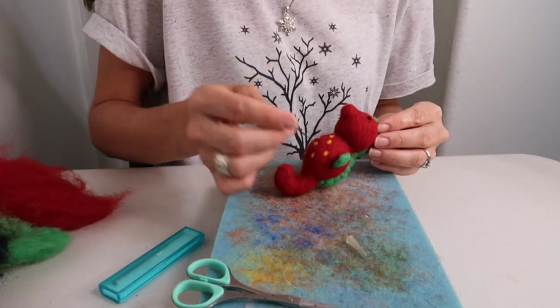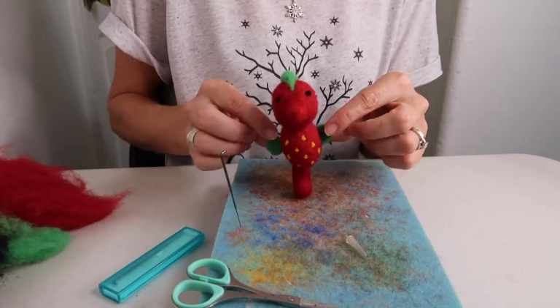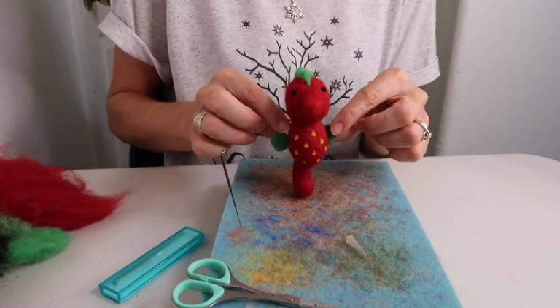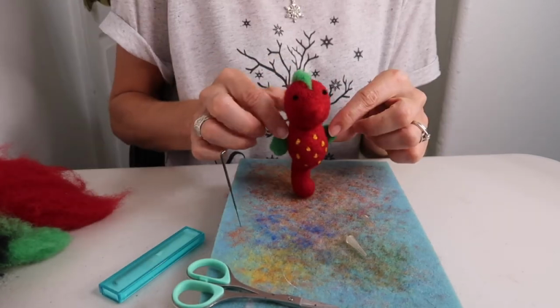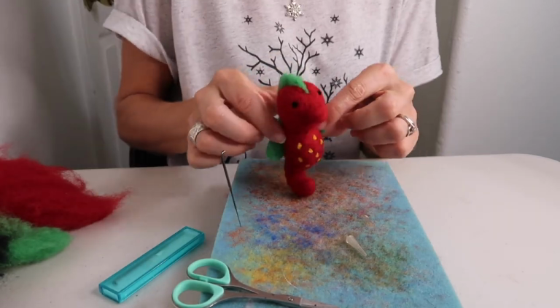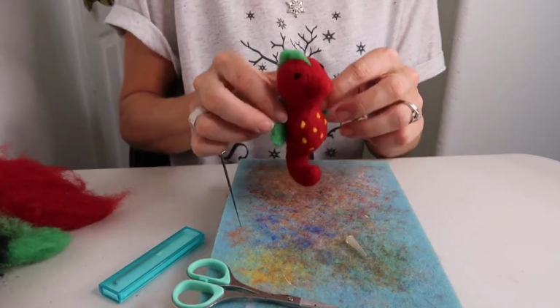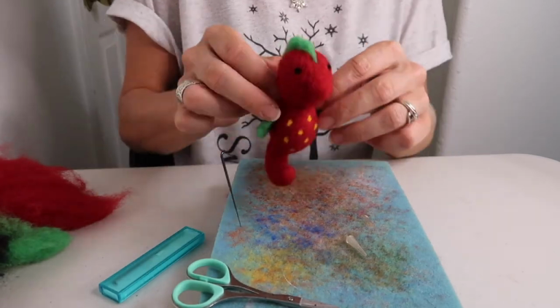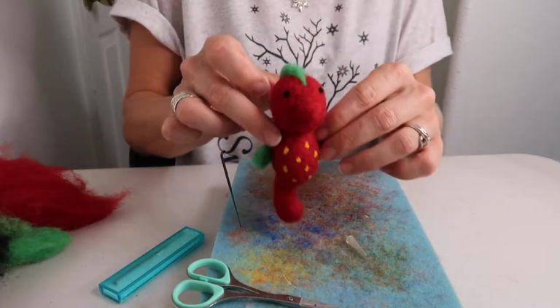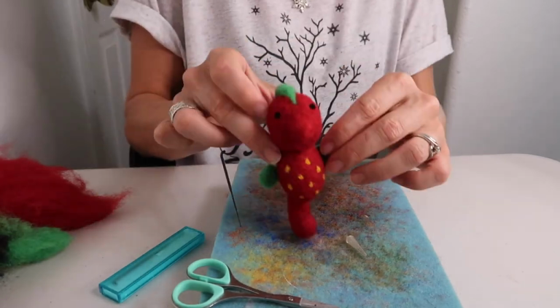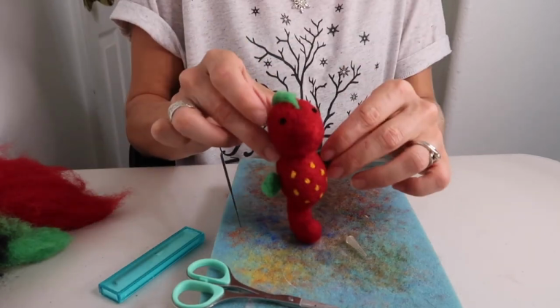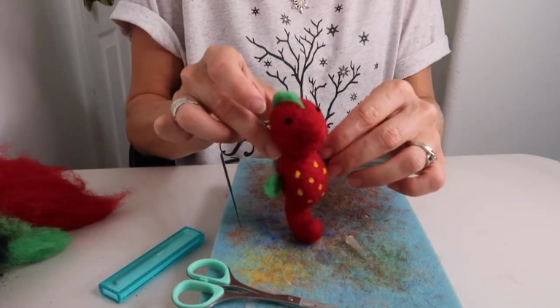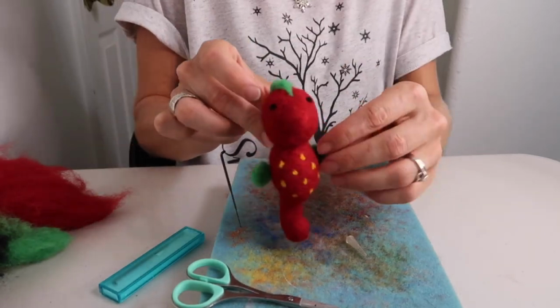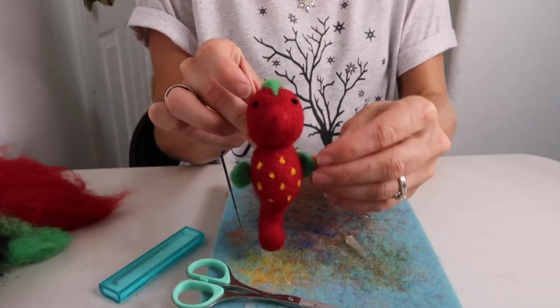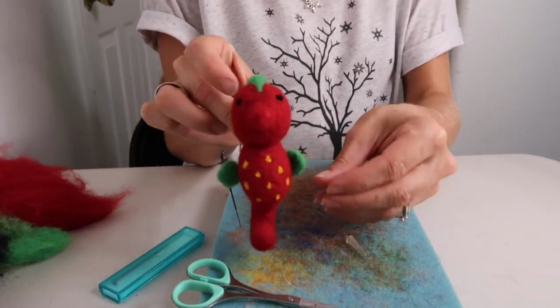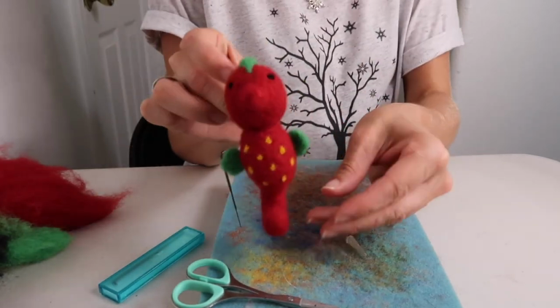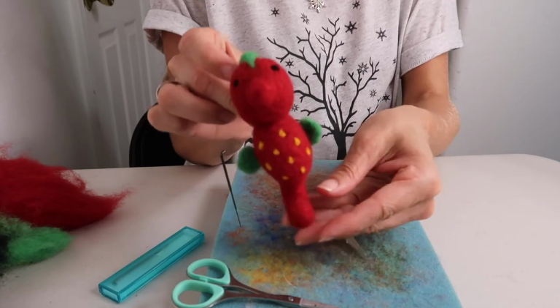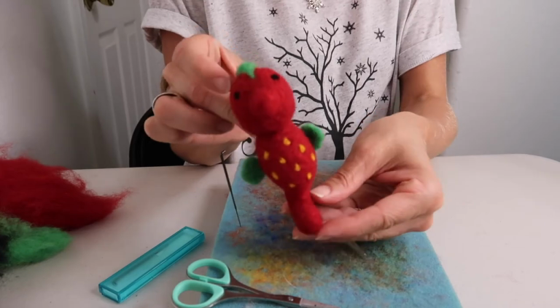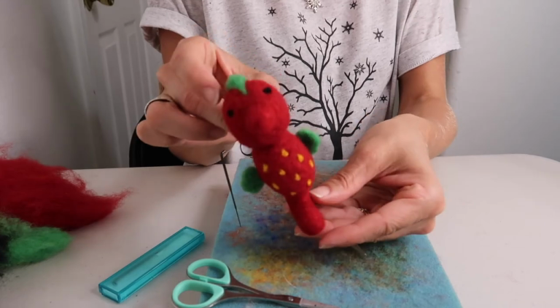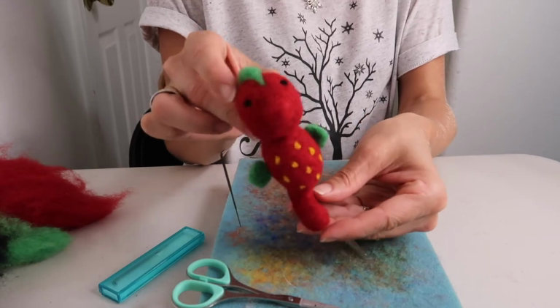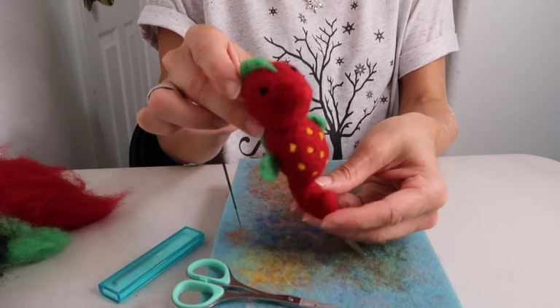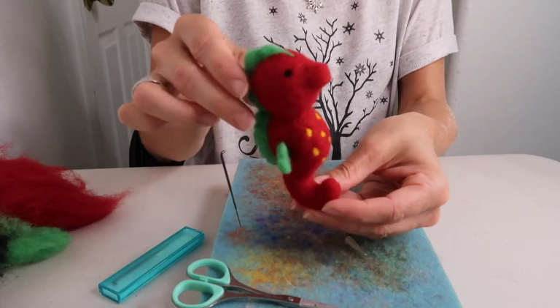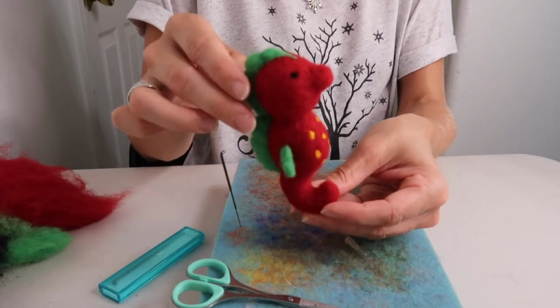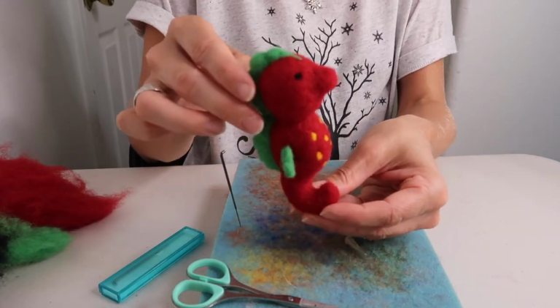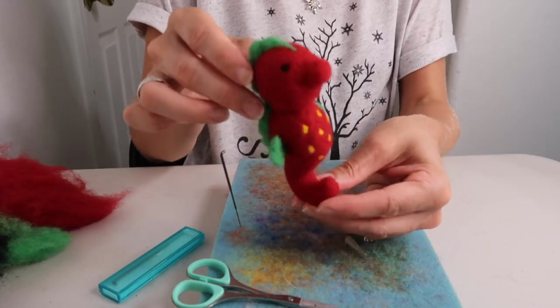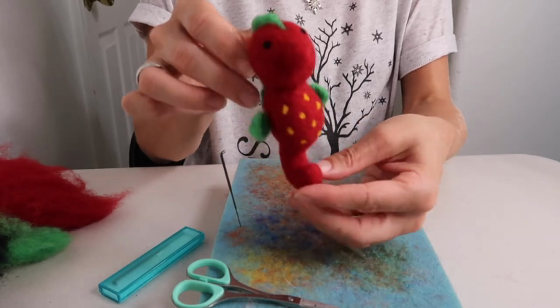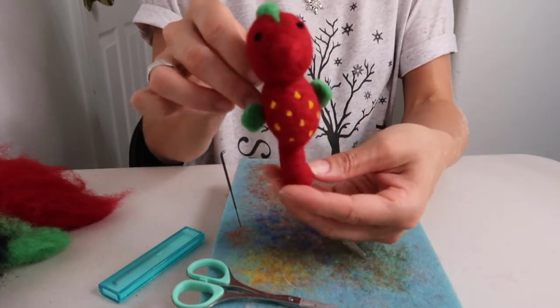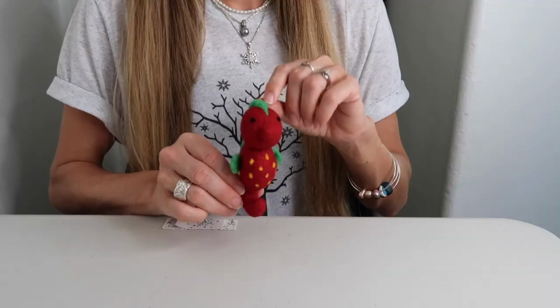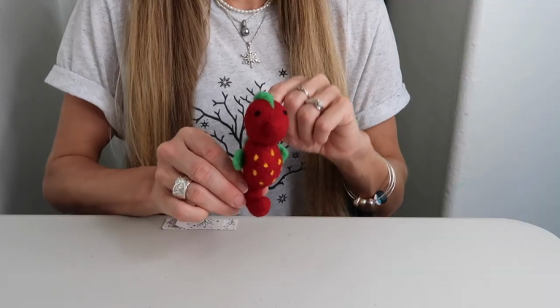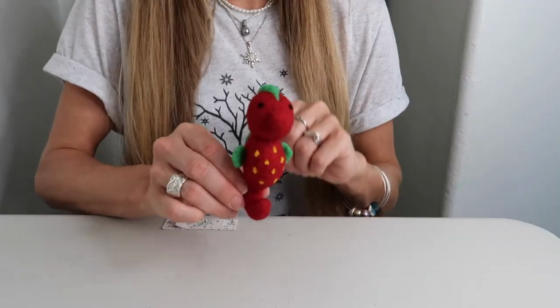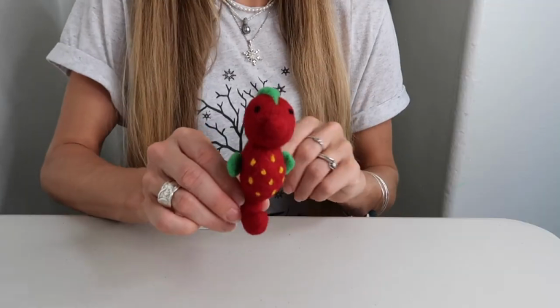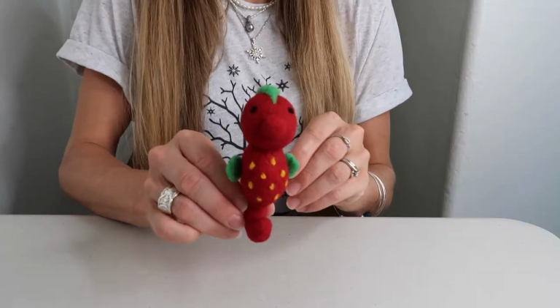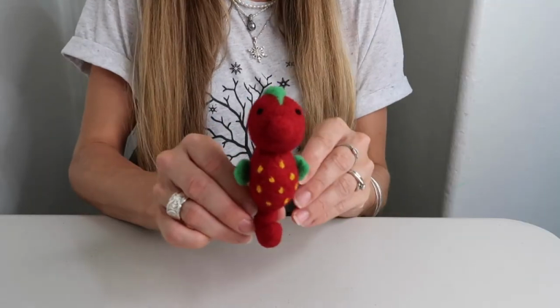And just like that, you can make a needle felted strawberry seahorse too. And here it is complete.